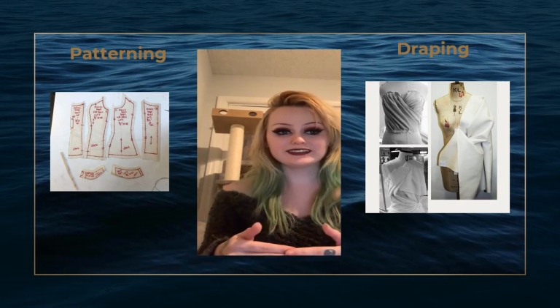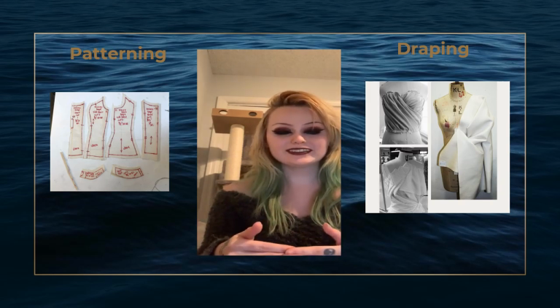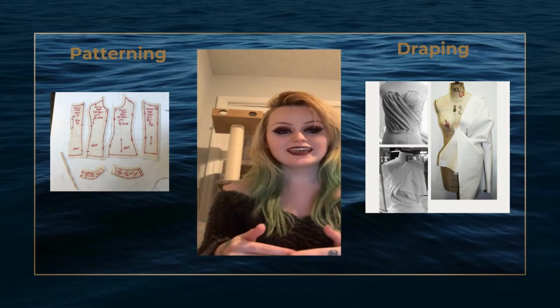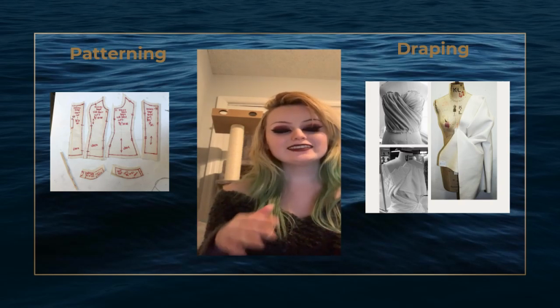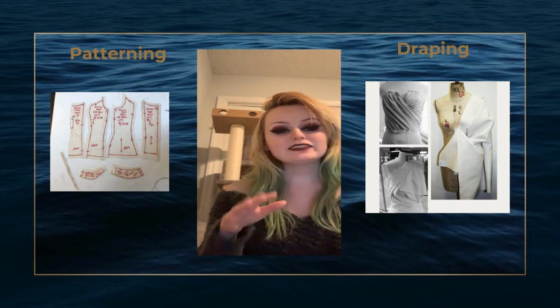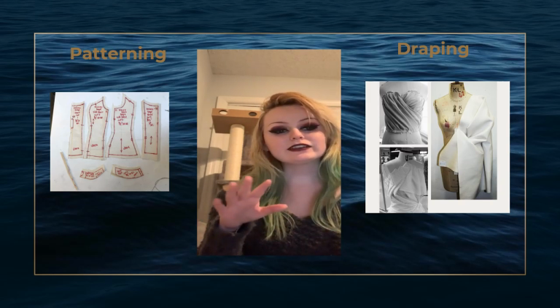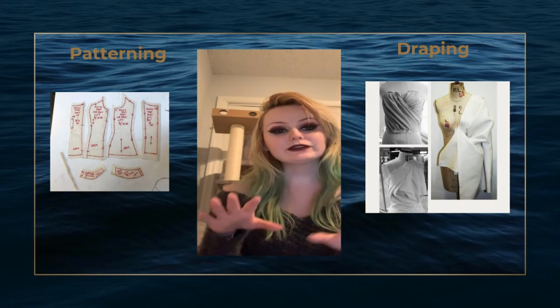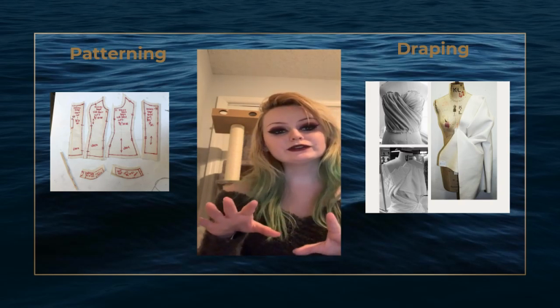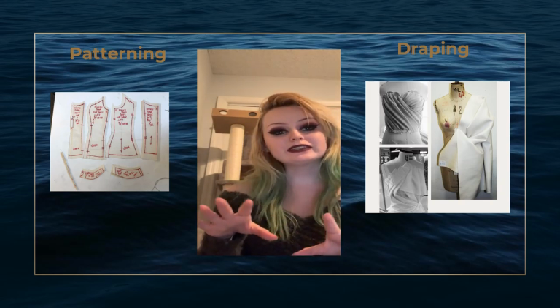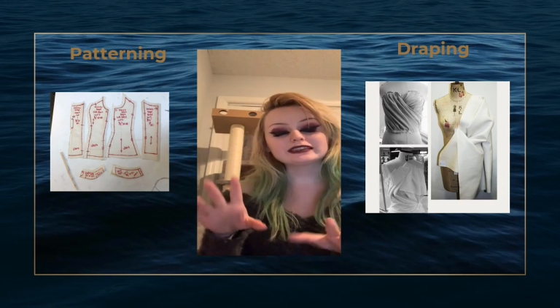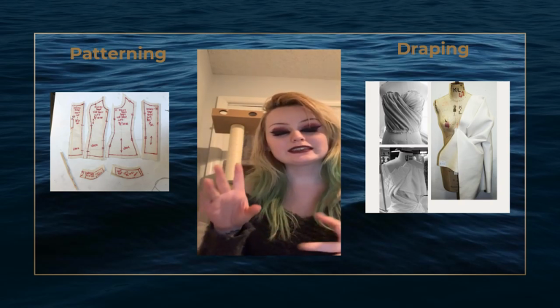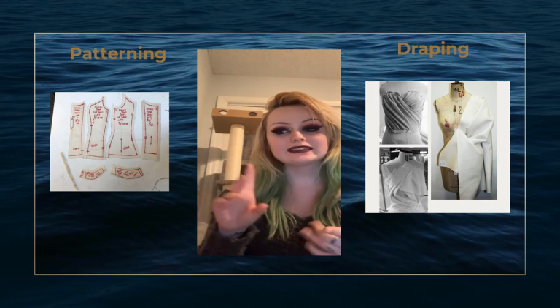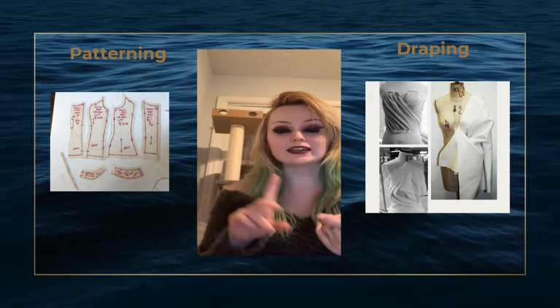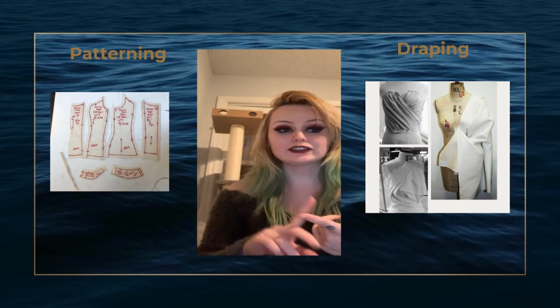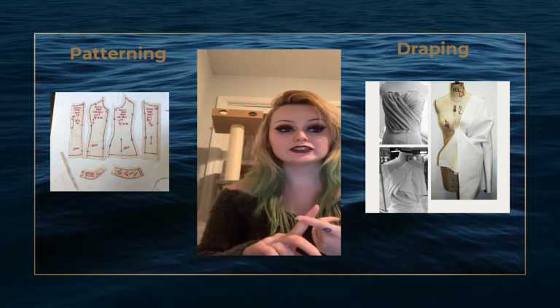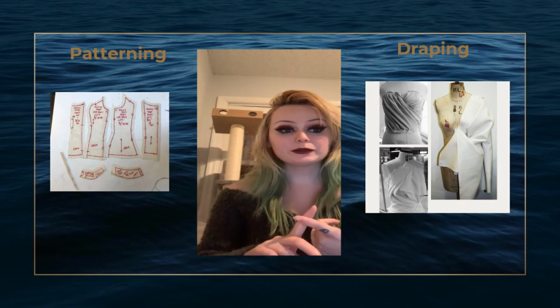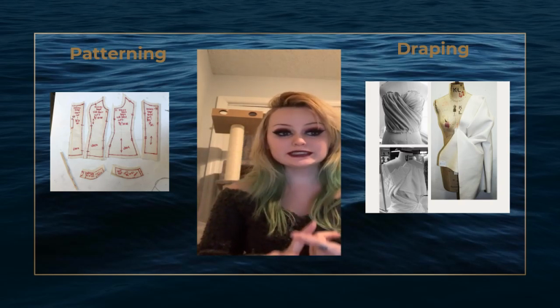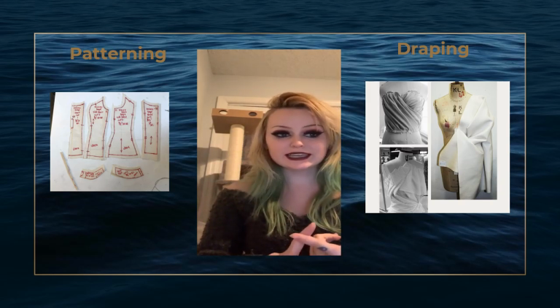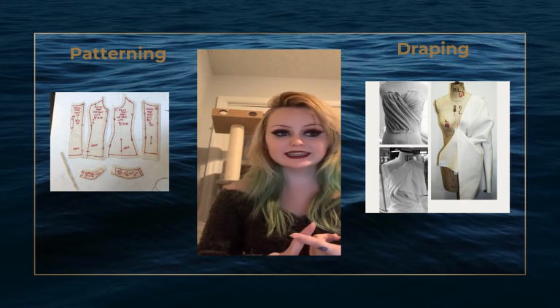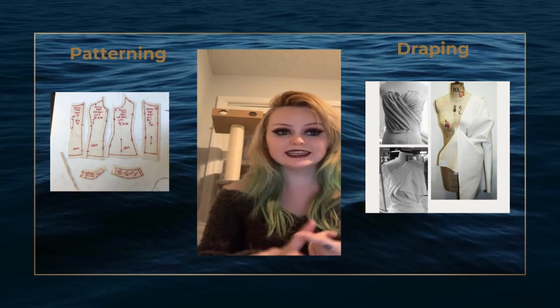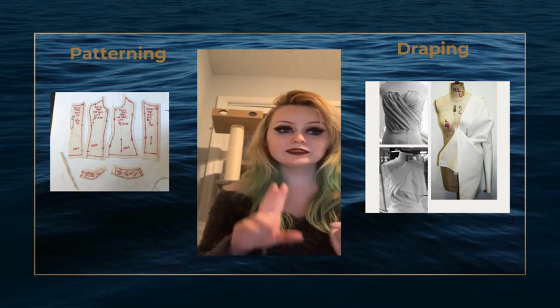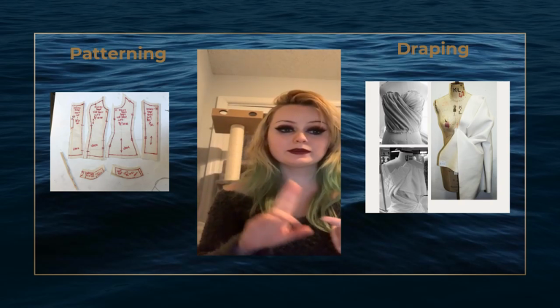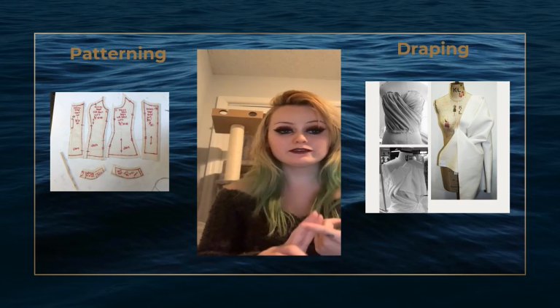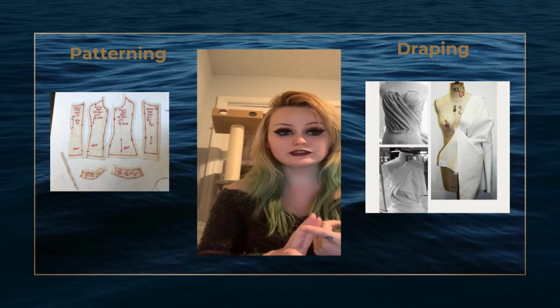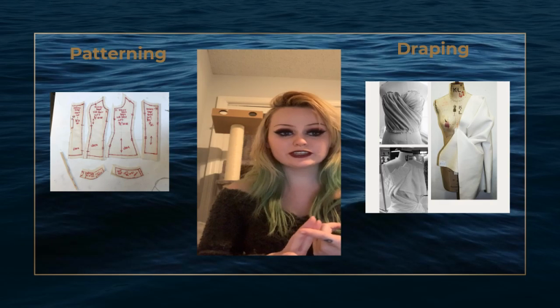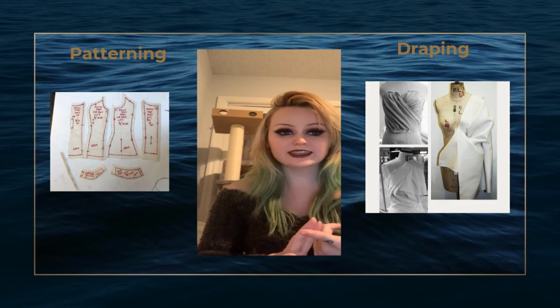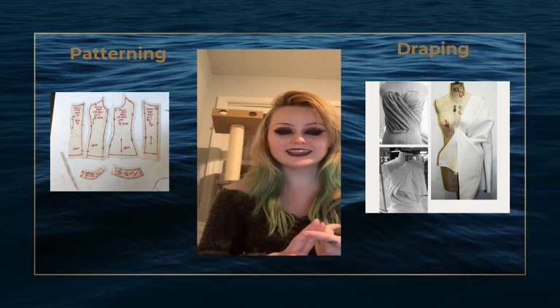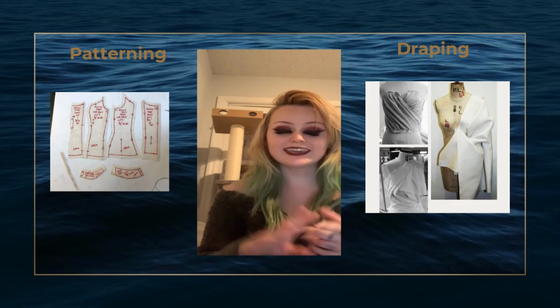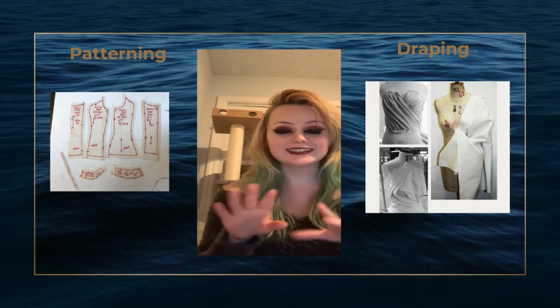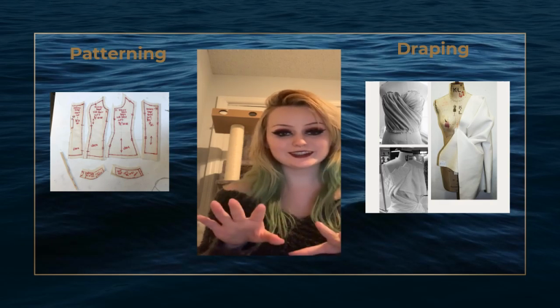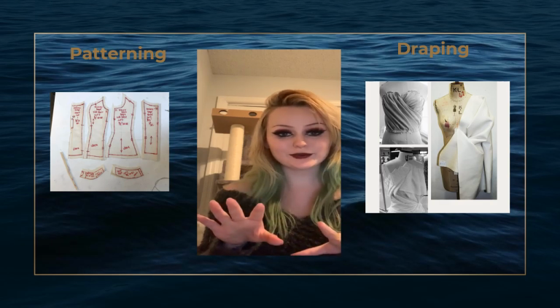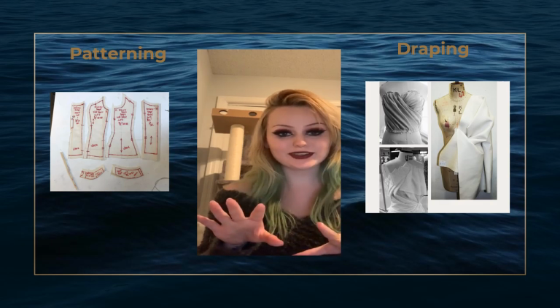These can include things like the slash and spread technique, the pivotal technique, and so on.